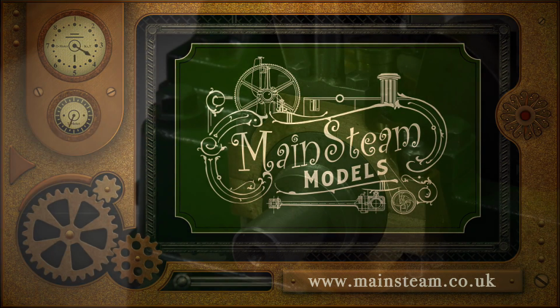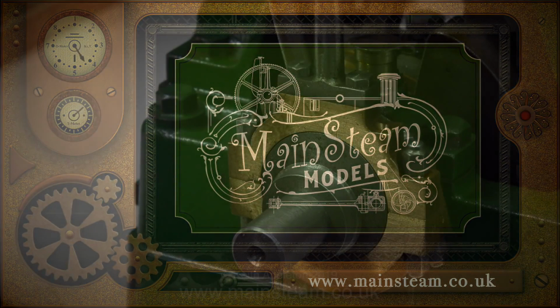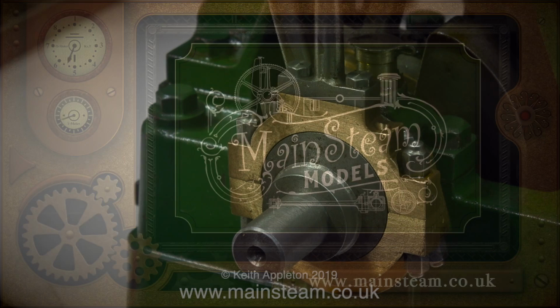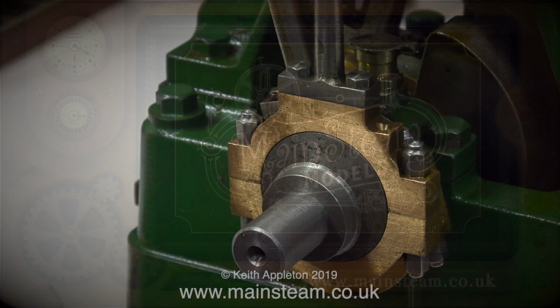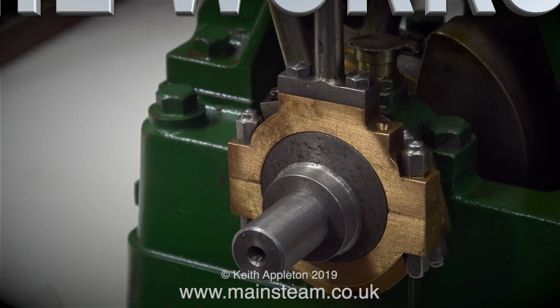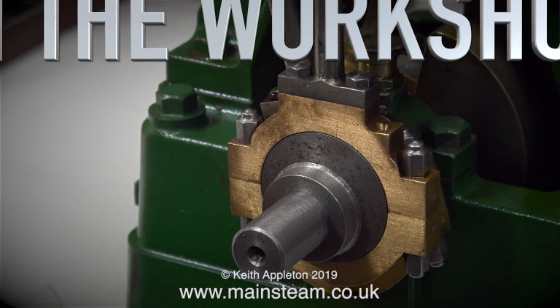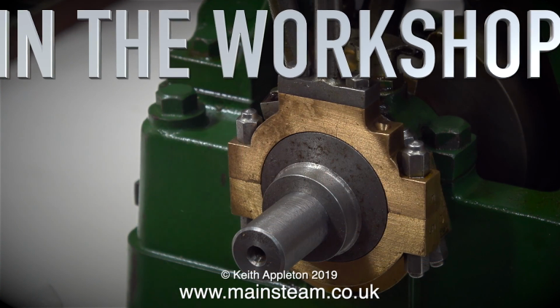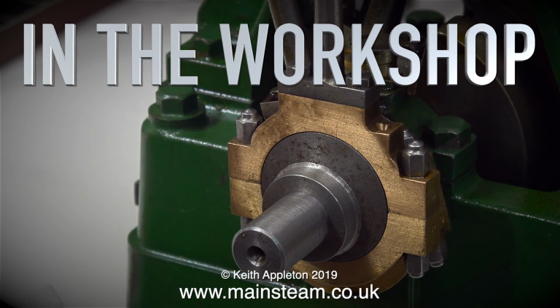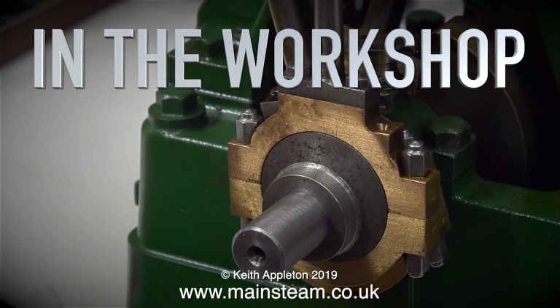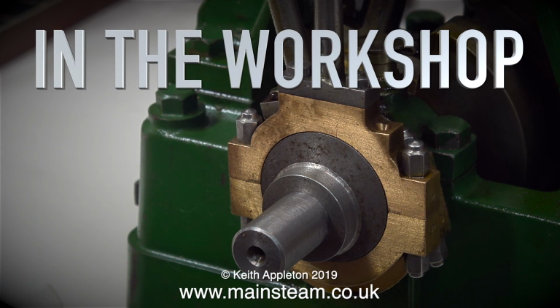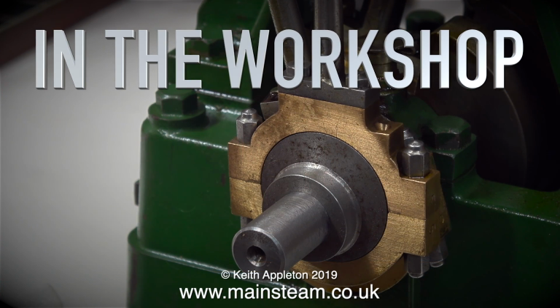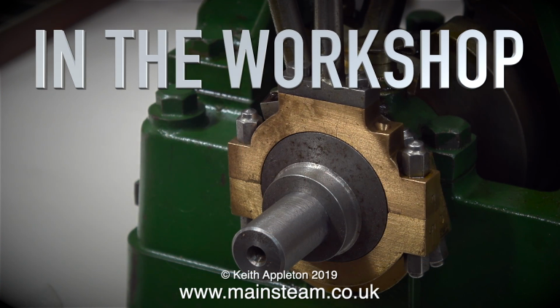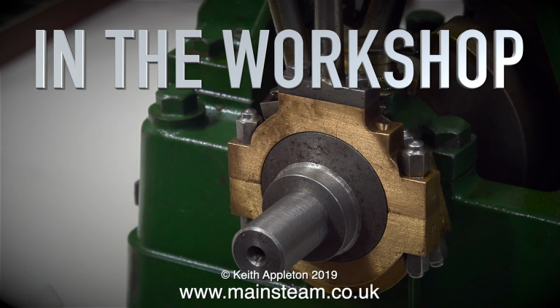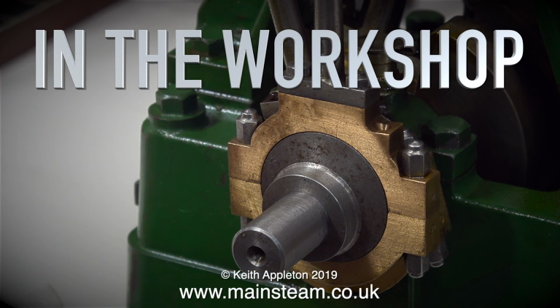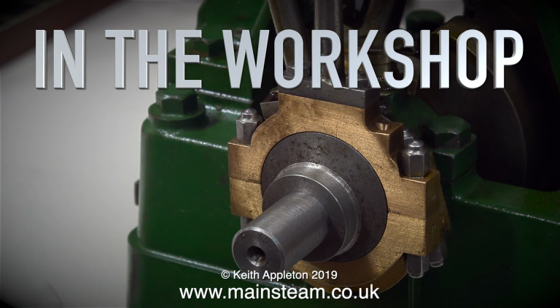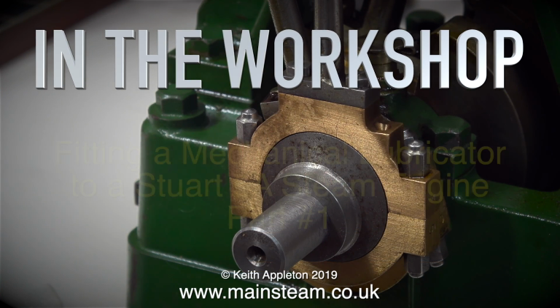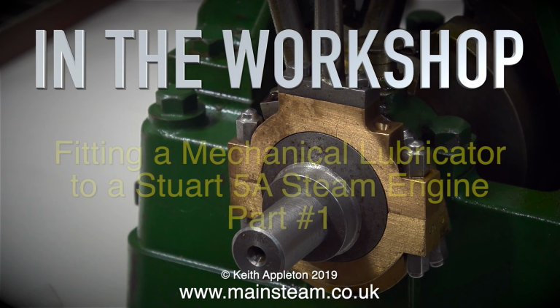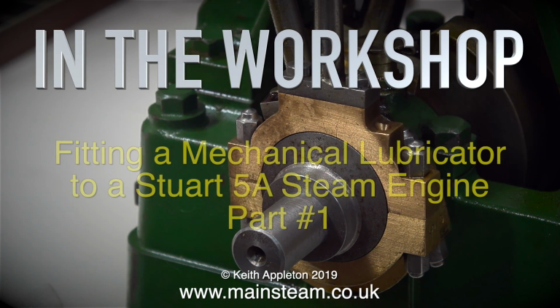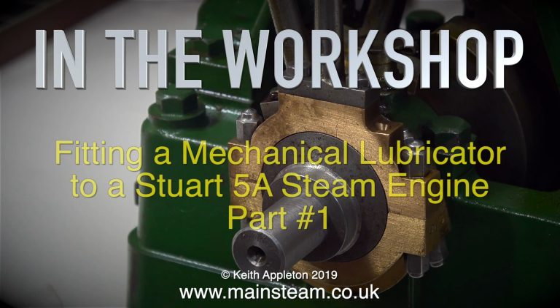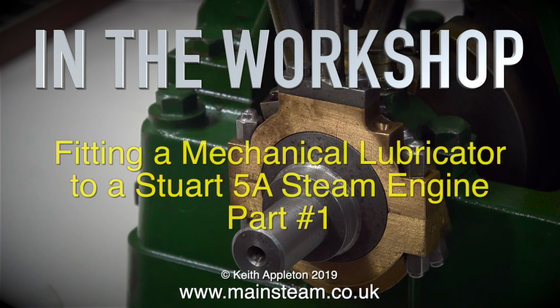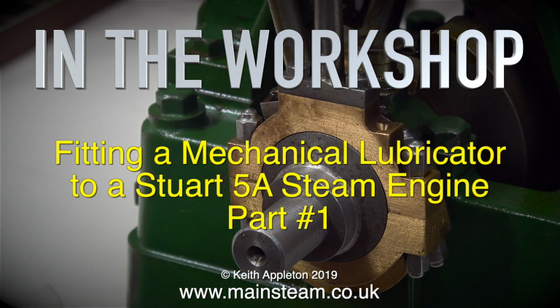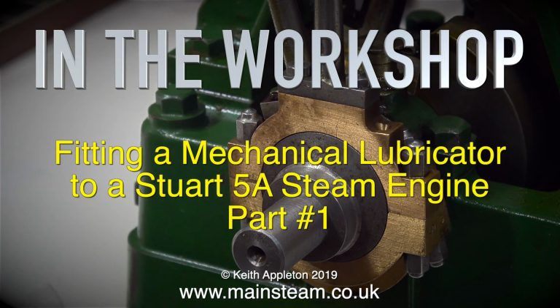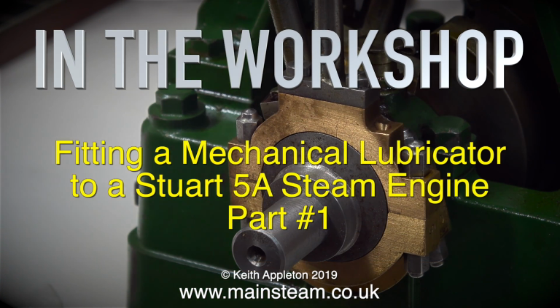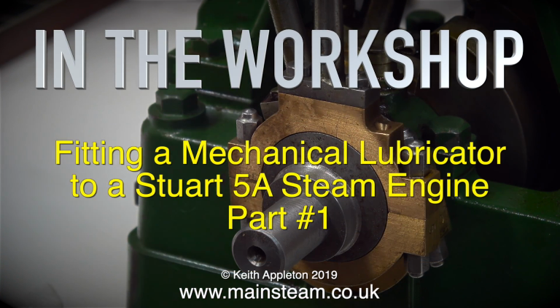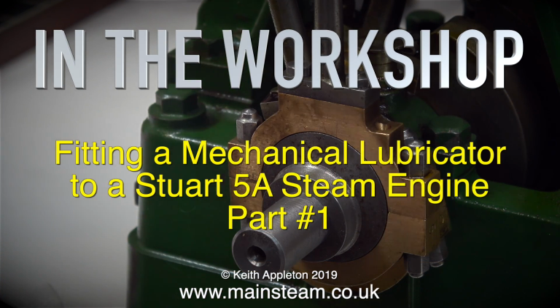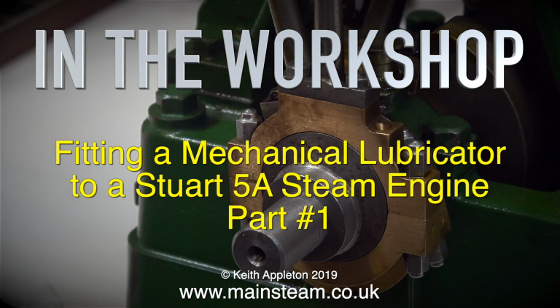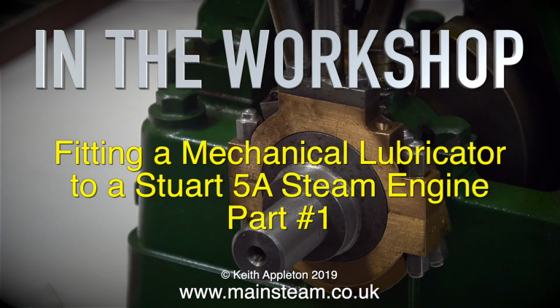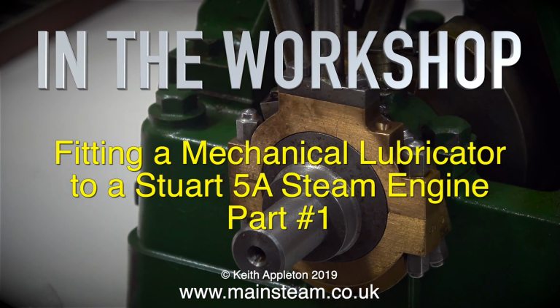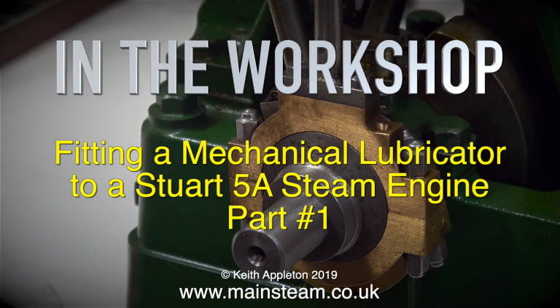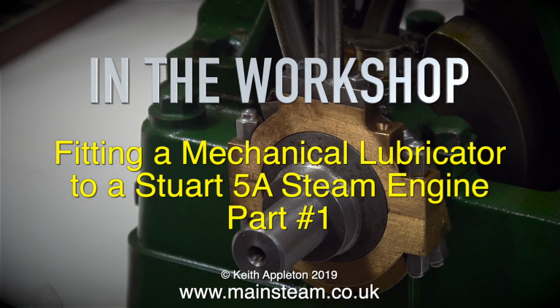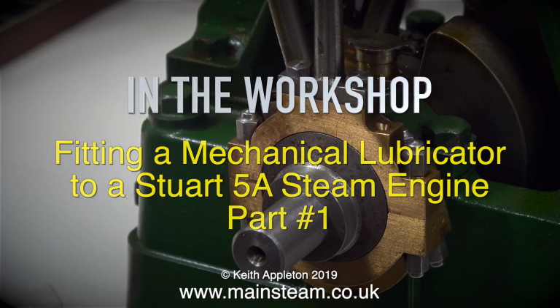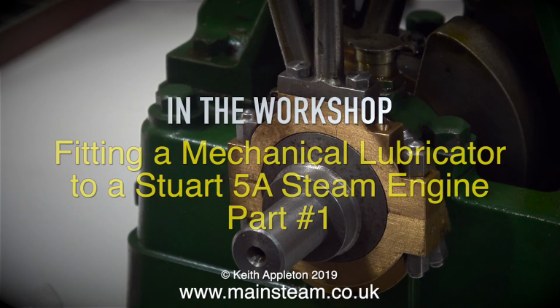In the workshop. Fitting a mechanical lubricator to a Stuart 5A steam engine. This is part one.